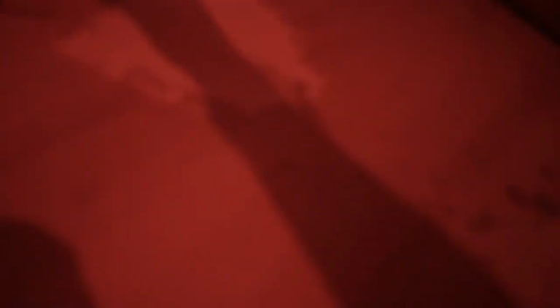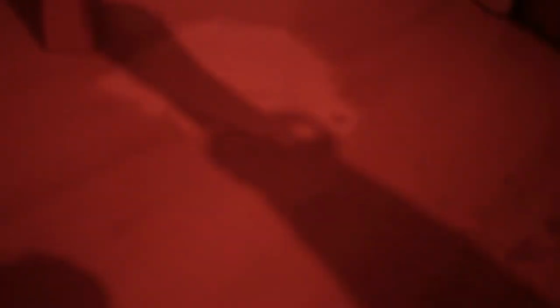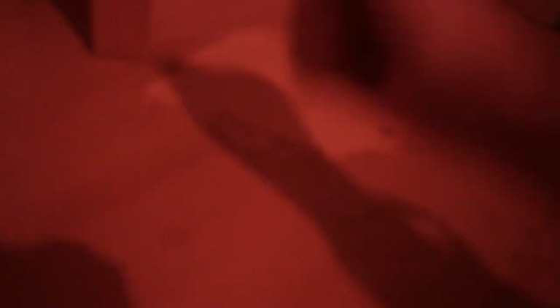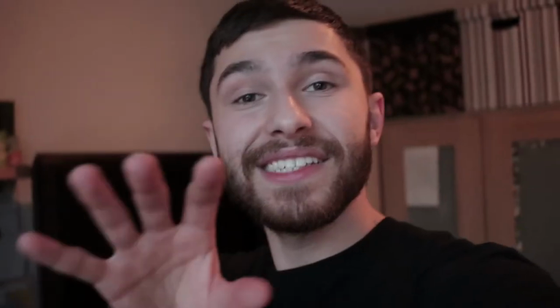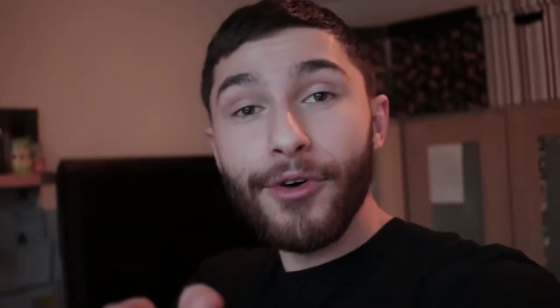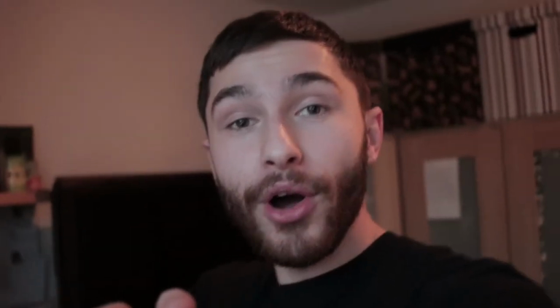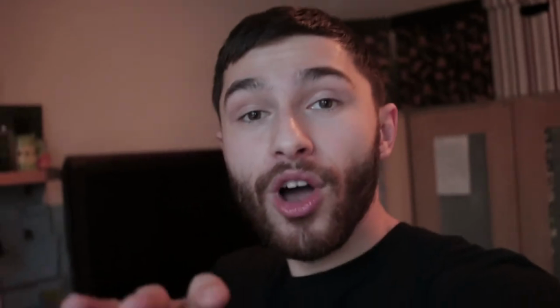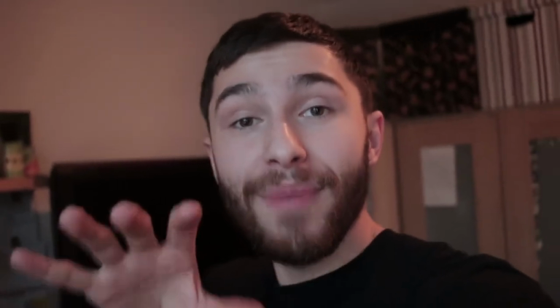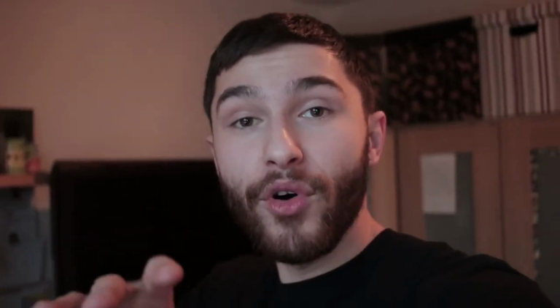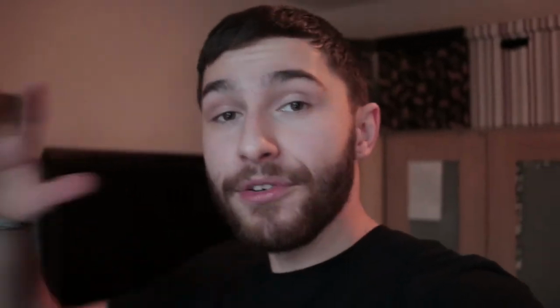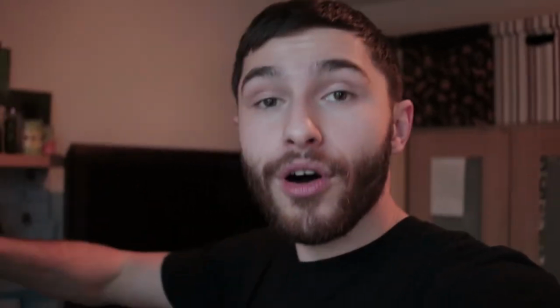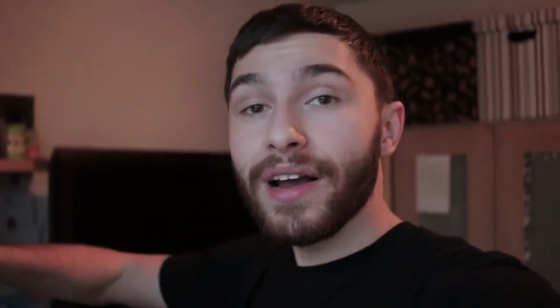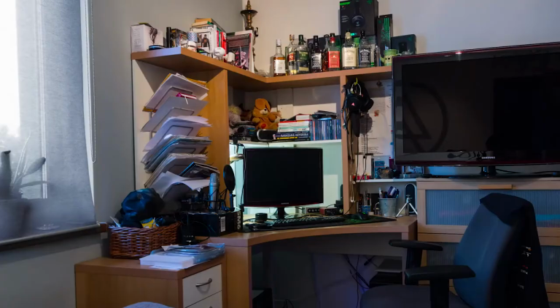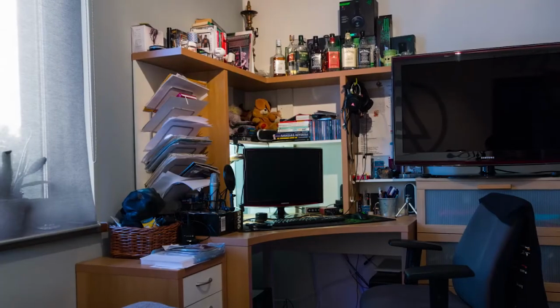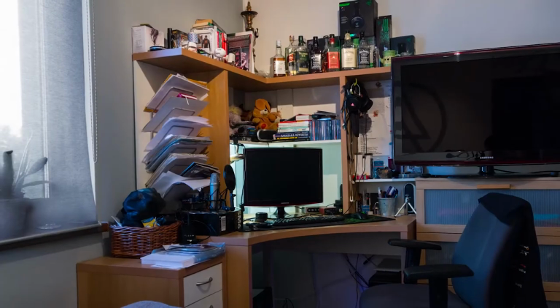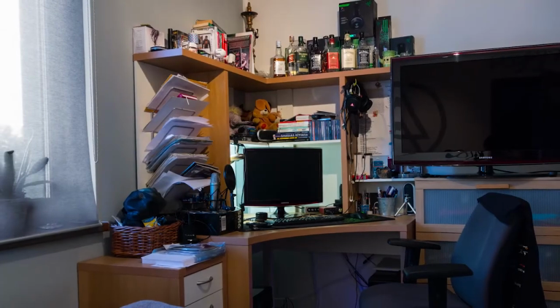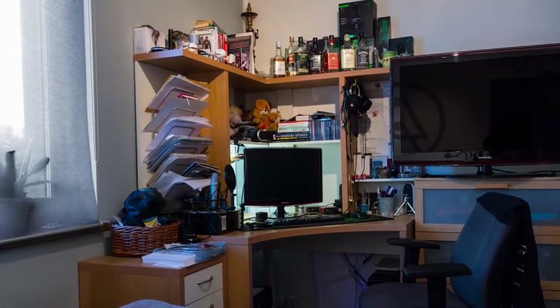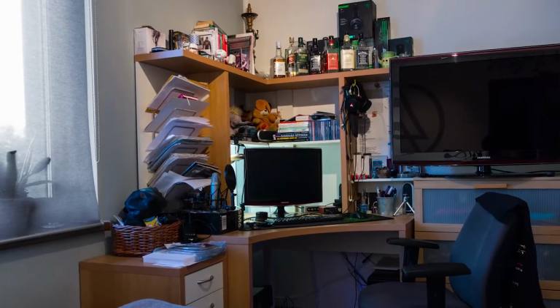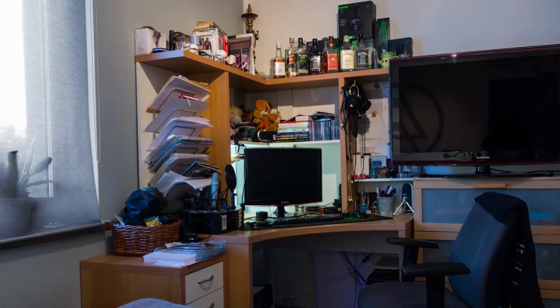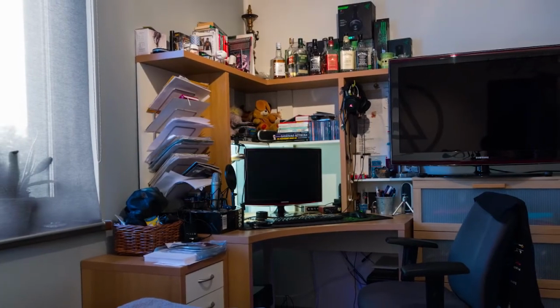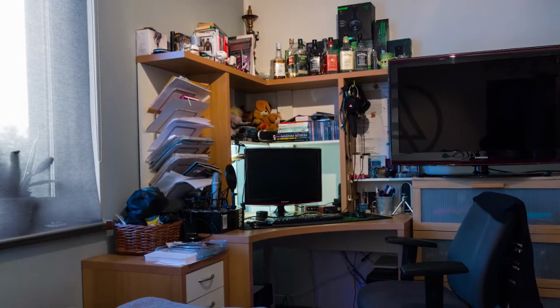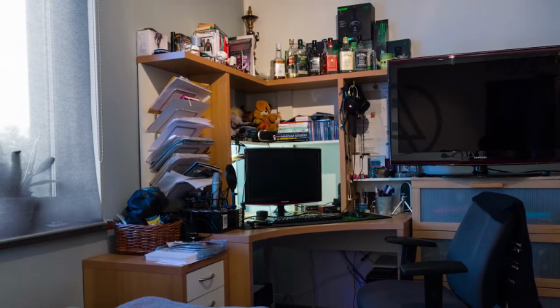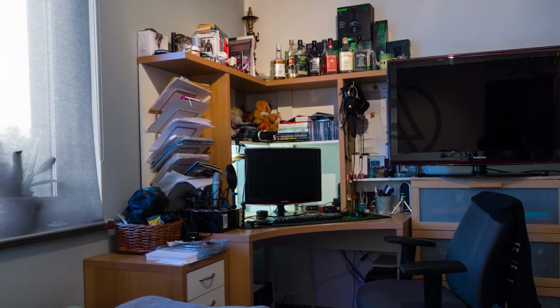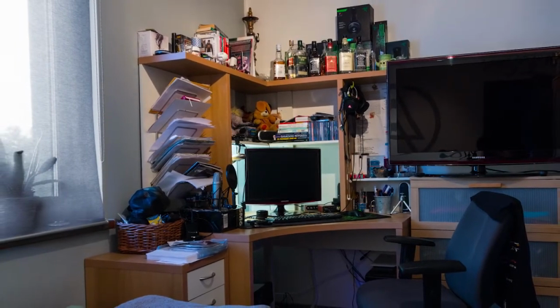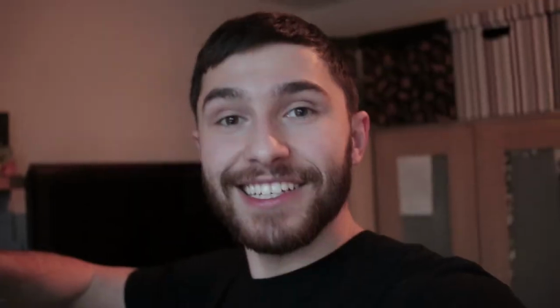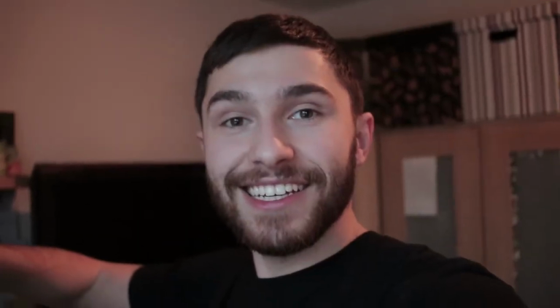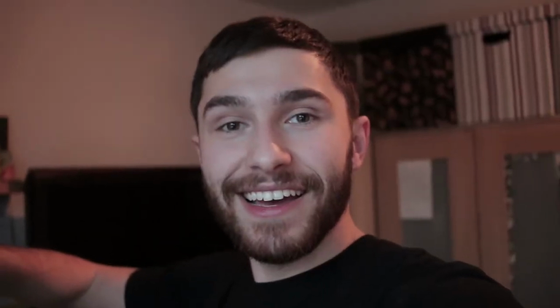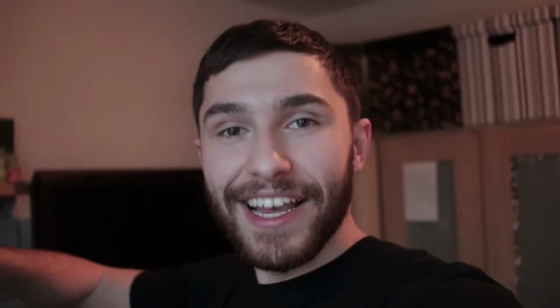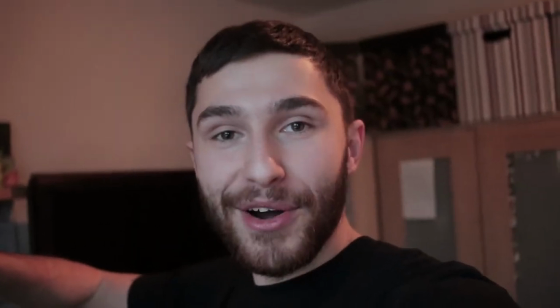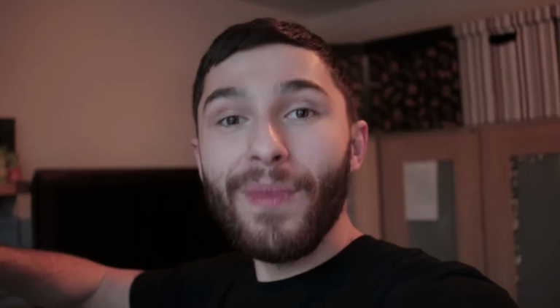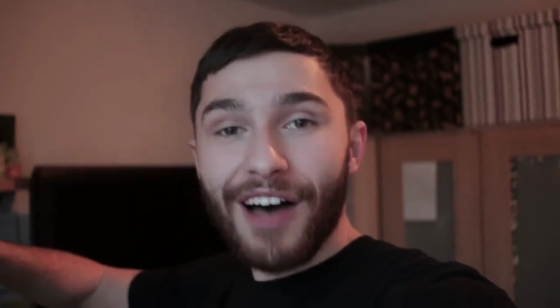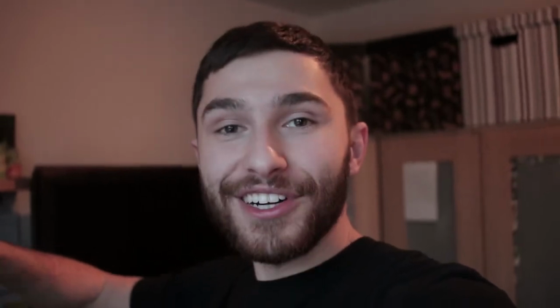This is the photo of my room before. This is my room after.